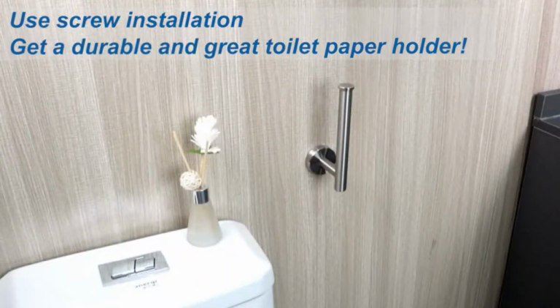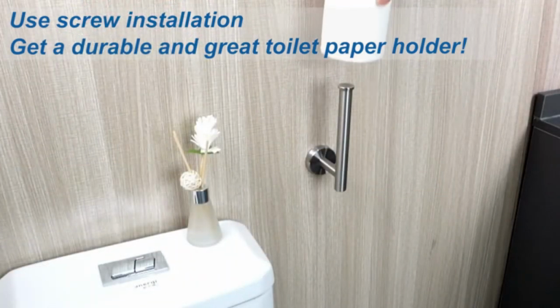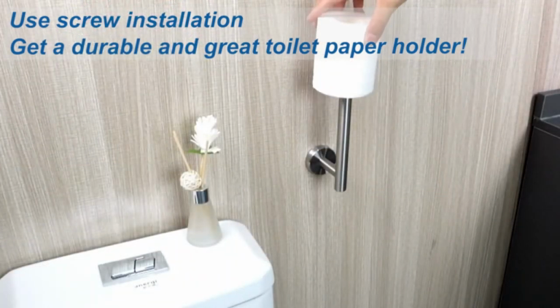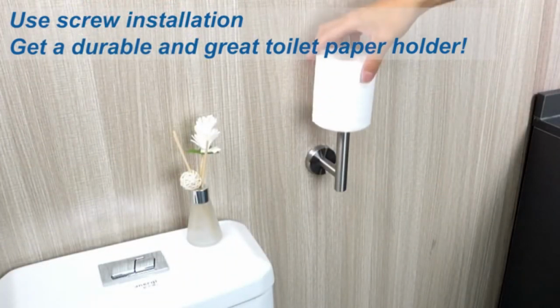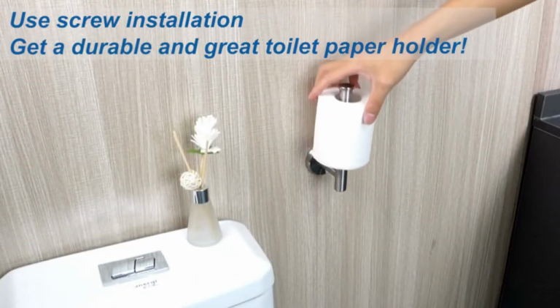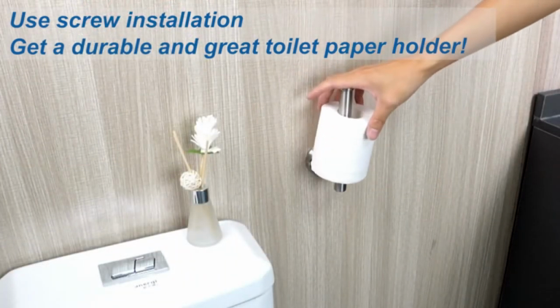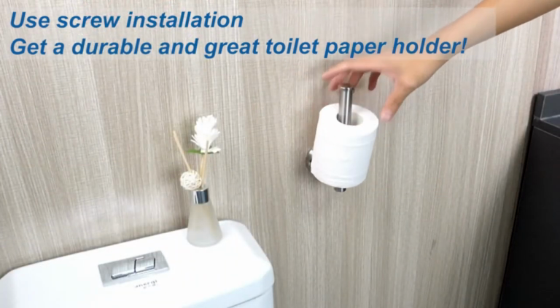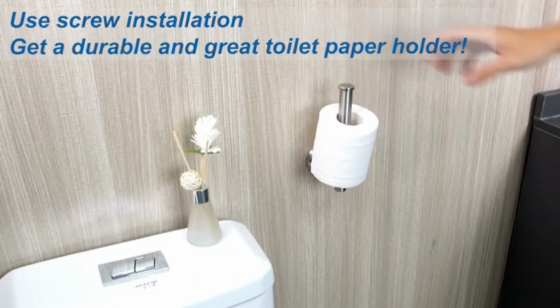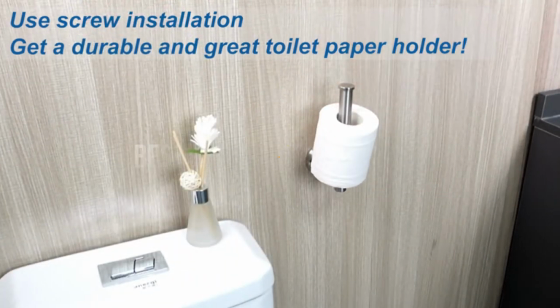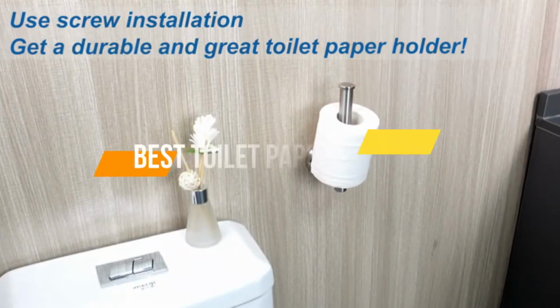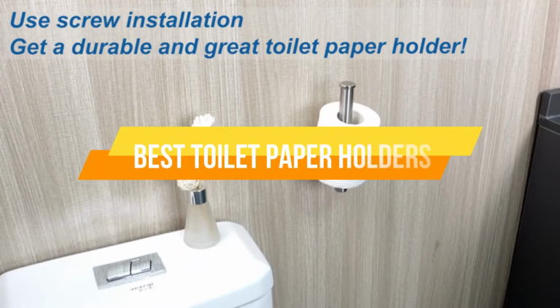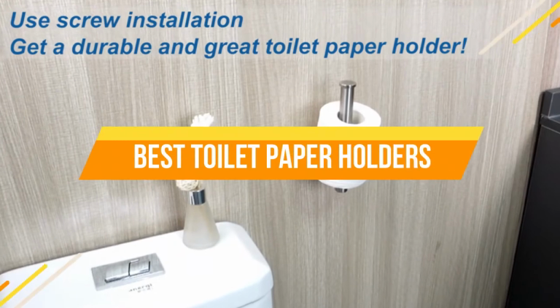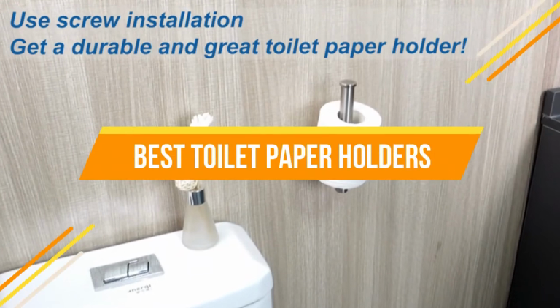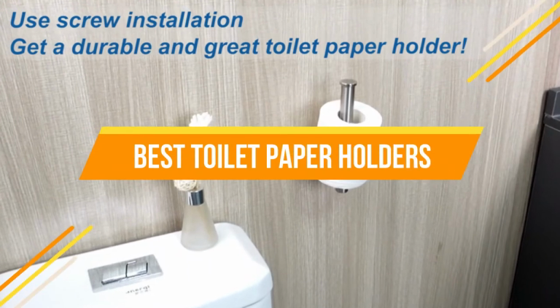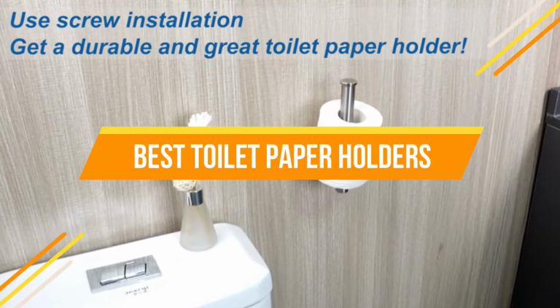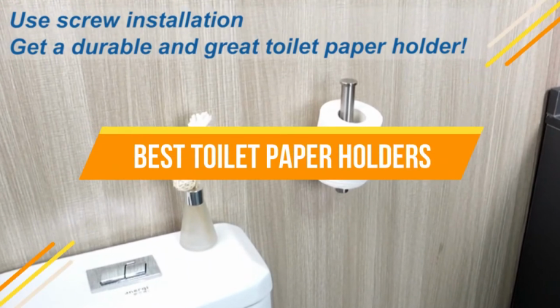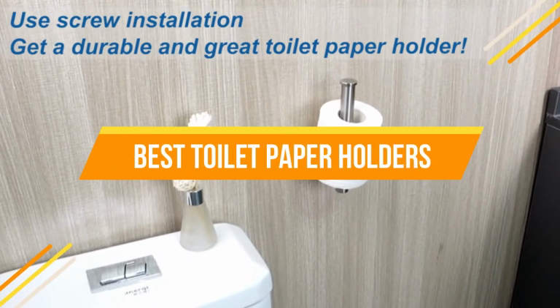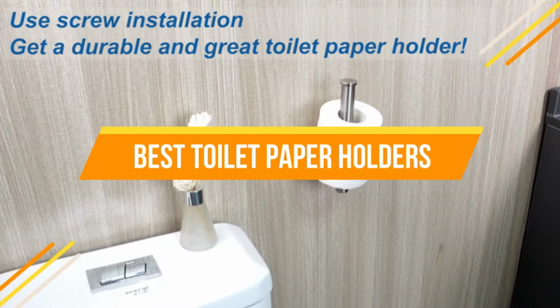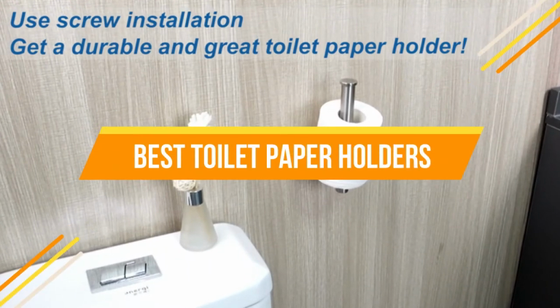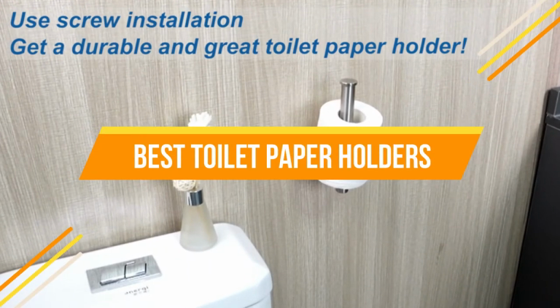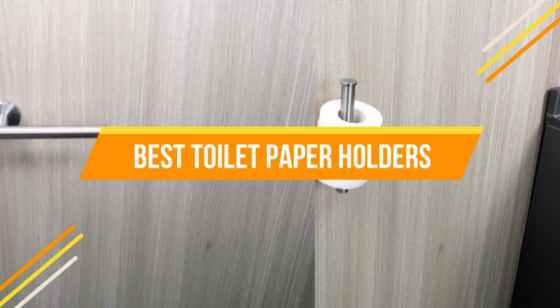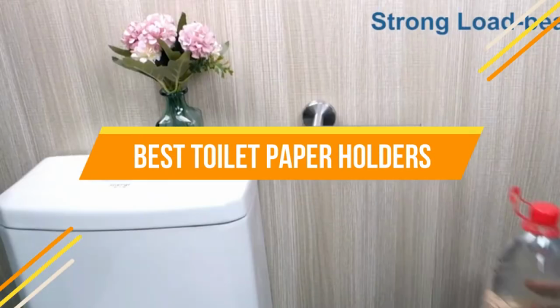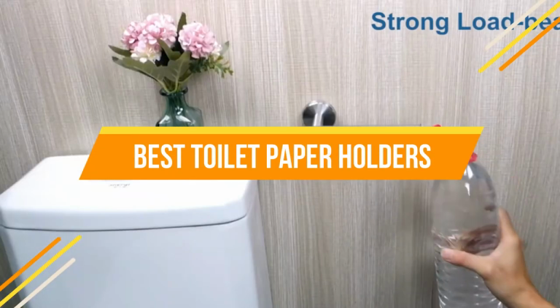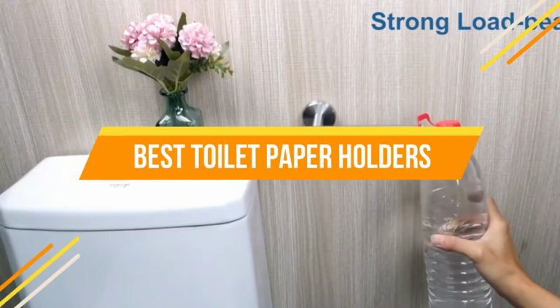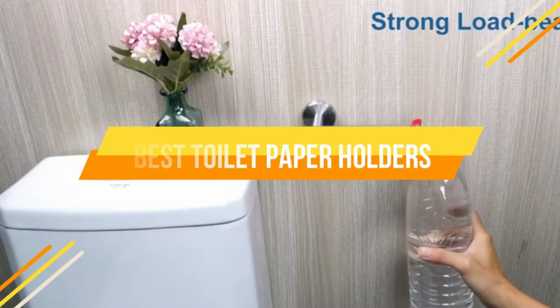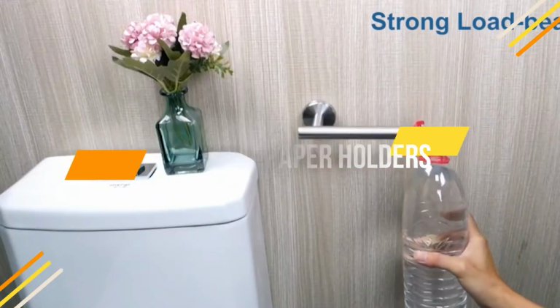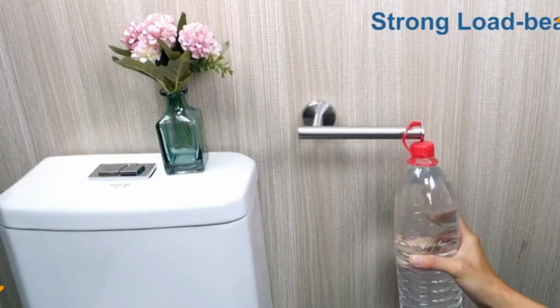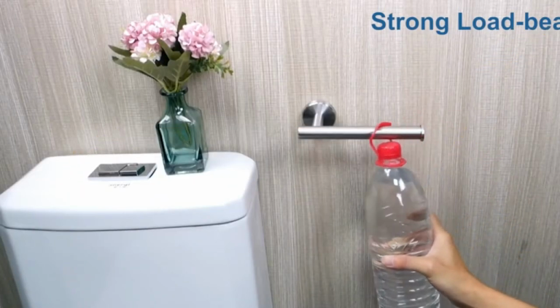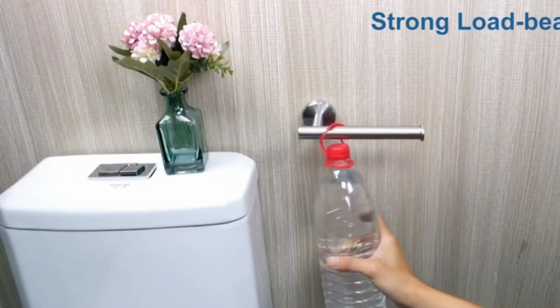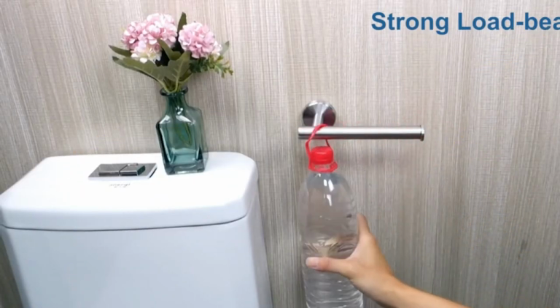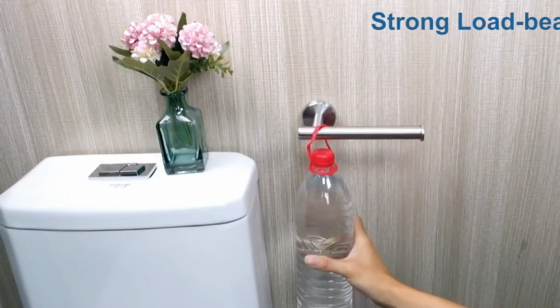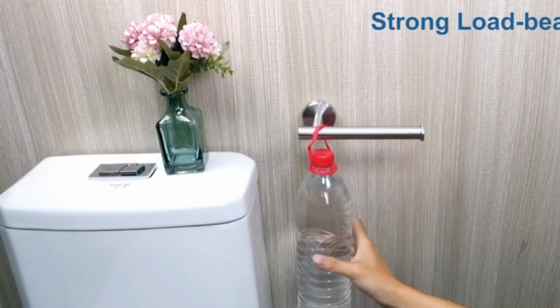In today's video, we will show you the top 5 best toilet paper holders. So, let's get started.